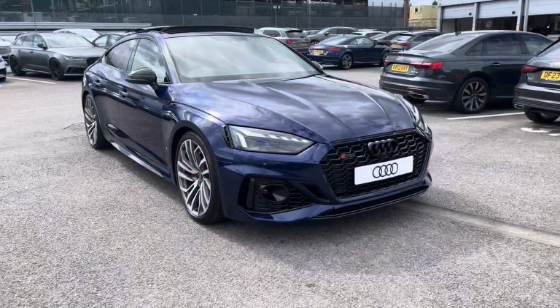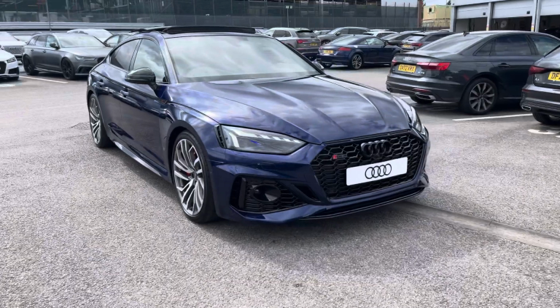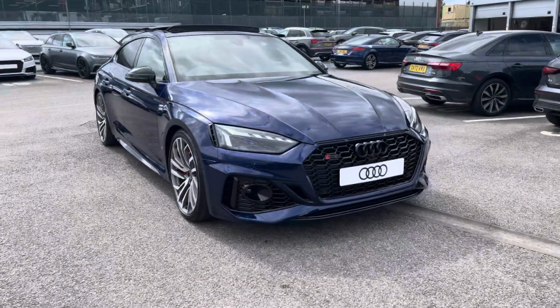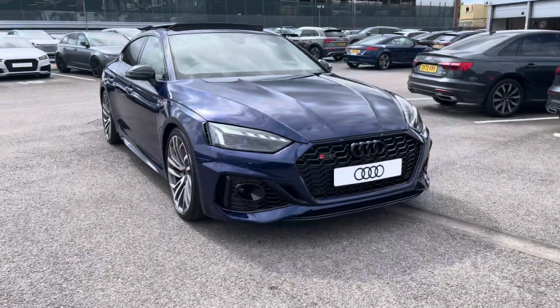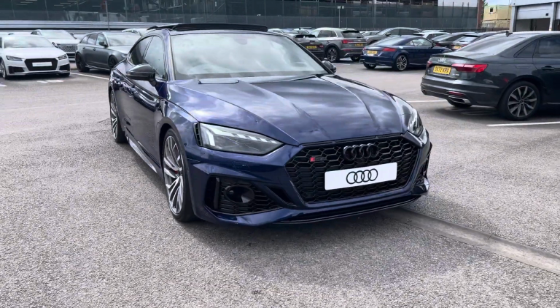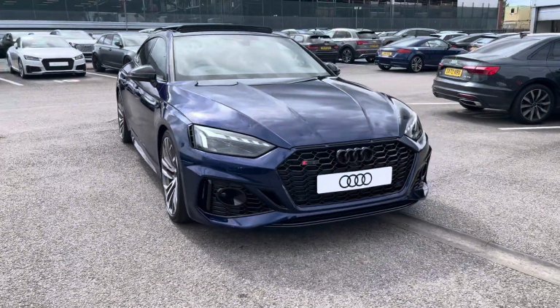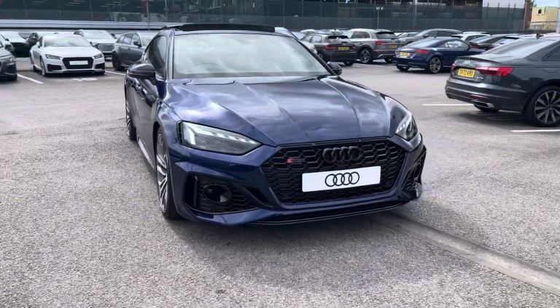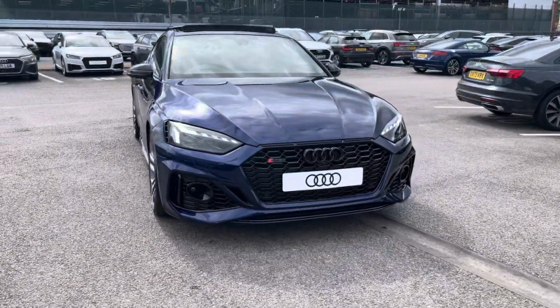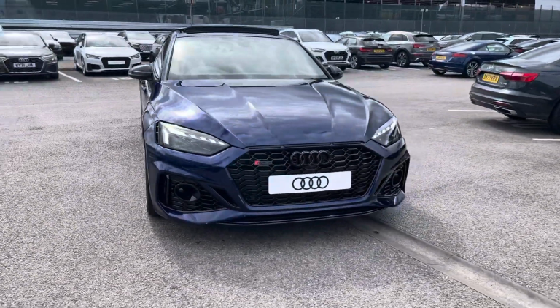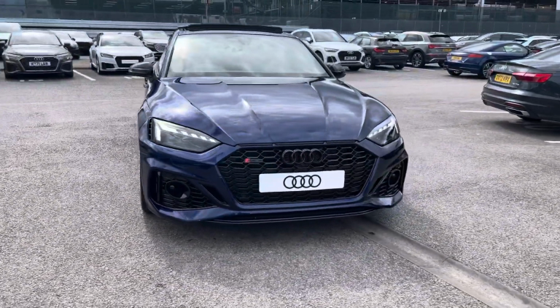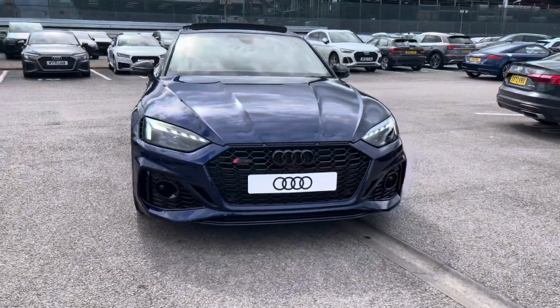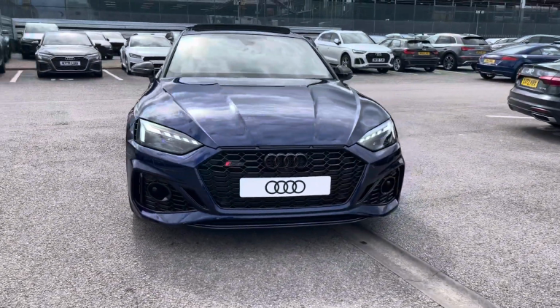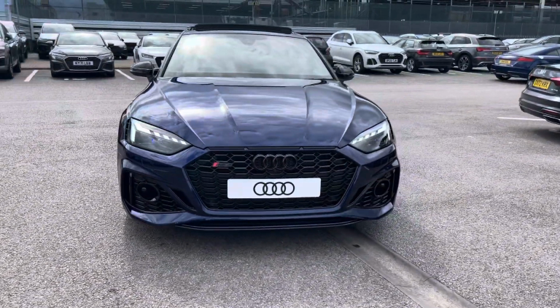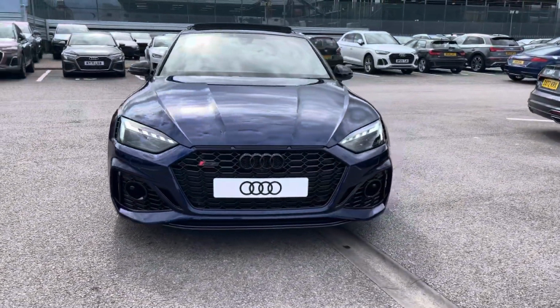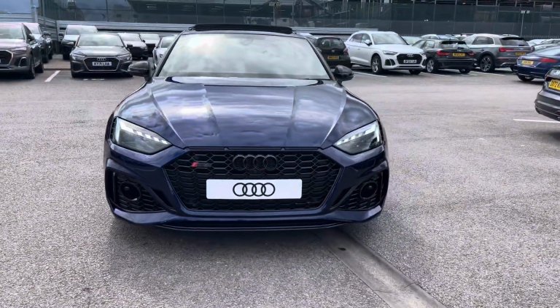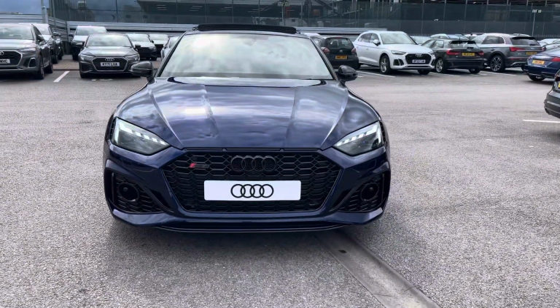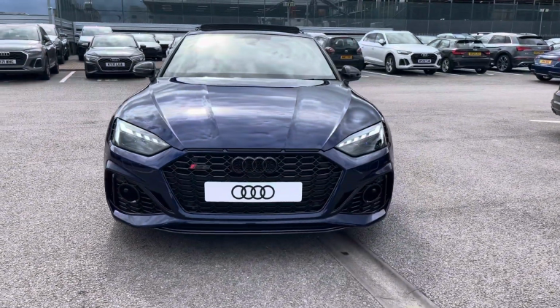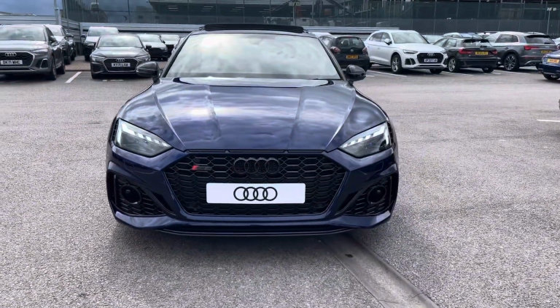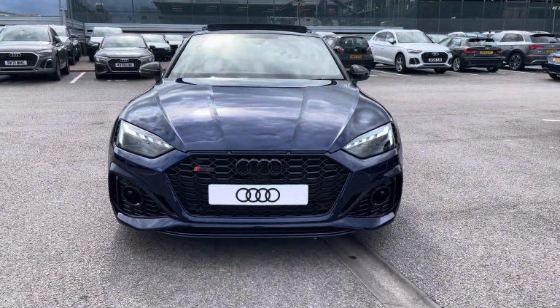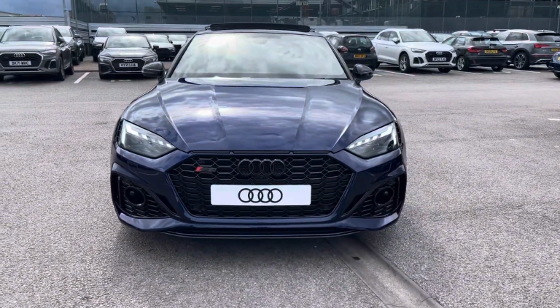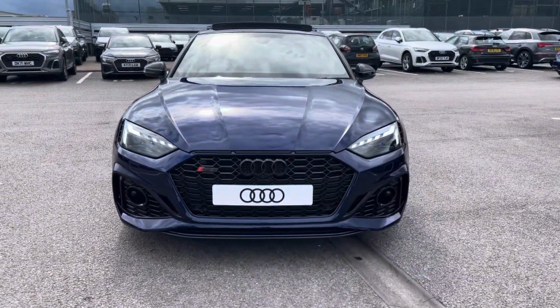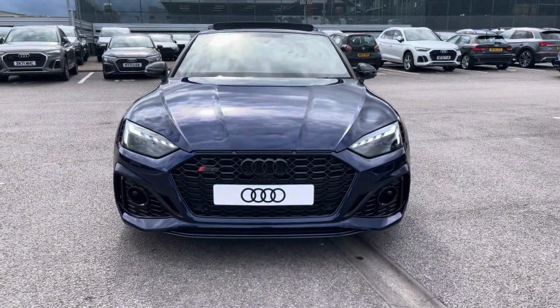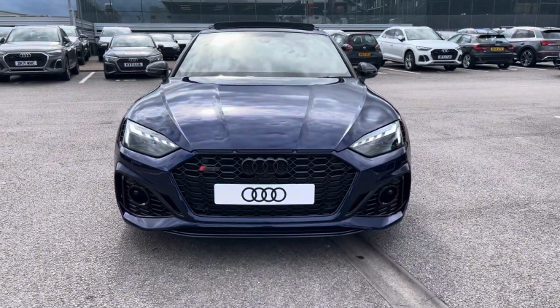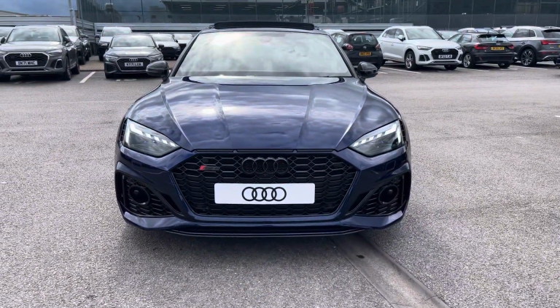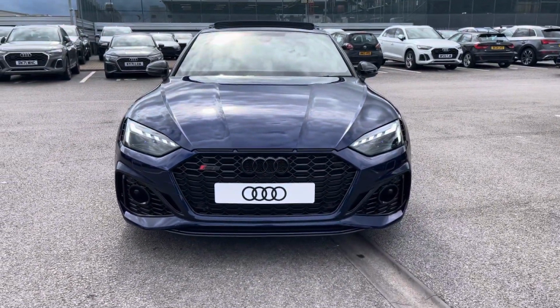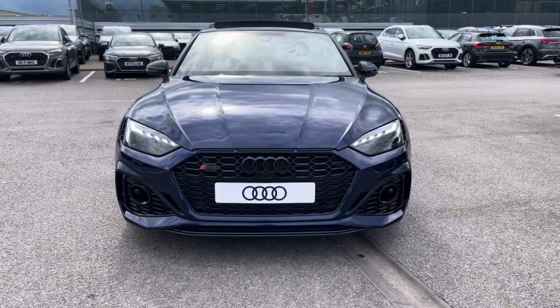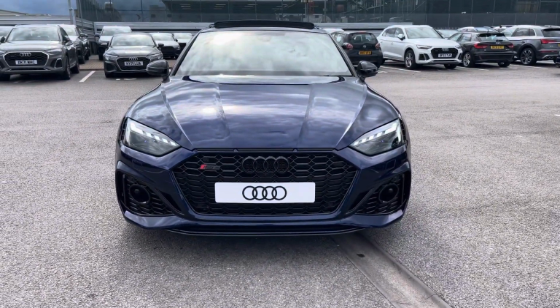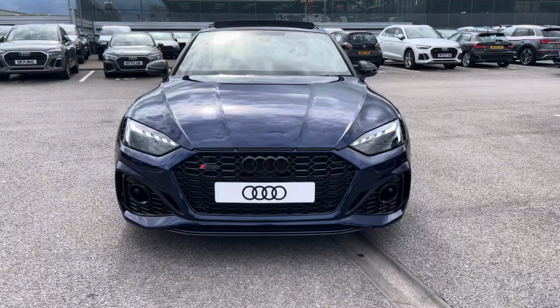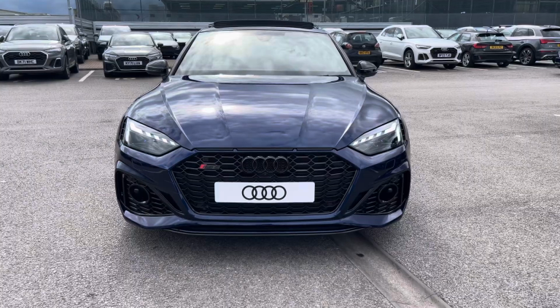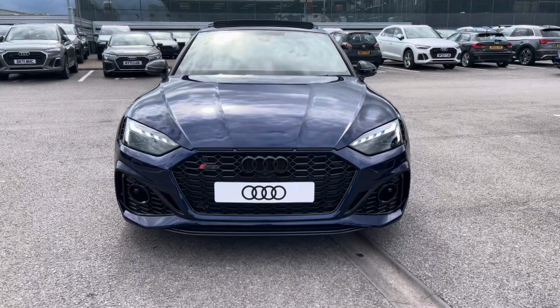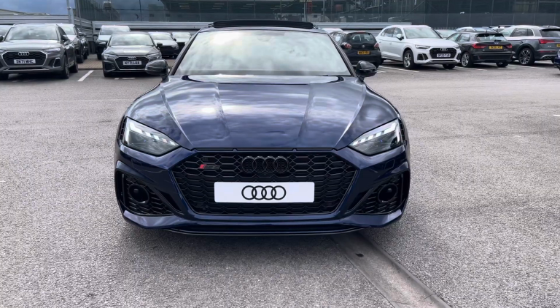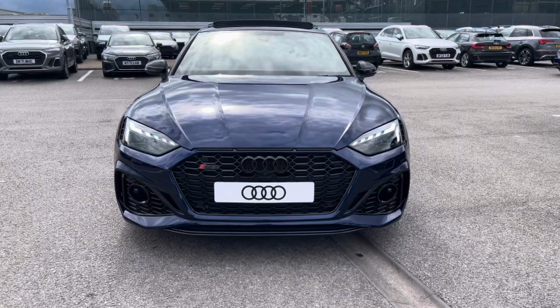Starting off today I'm looking around at the RS5 Sportback Vorsprung, and as we move around to that Novara blue metallic finish.